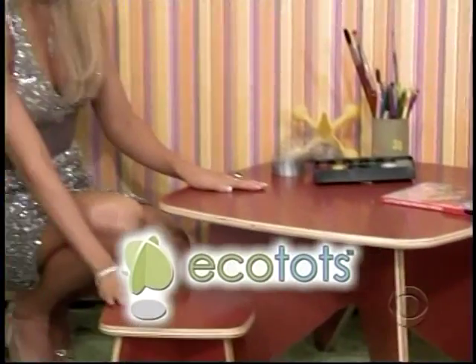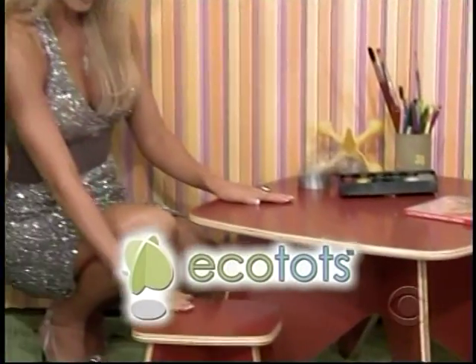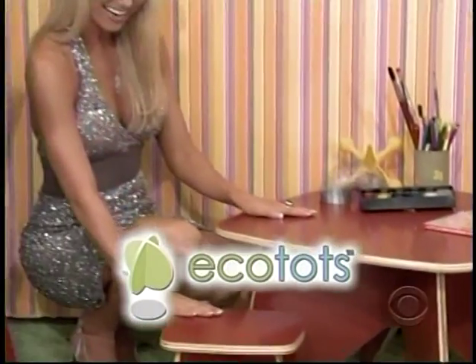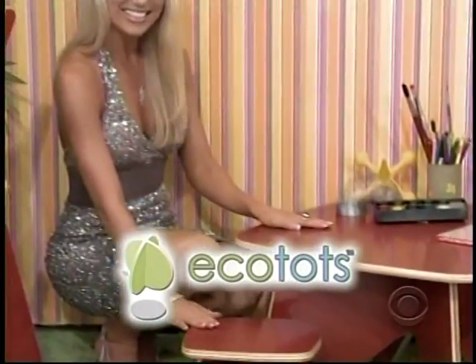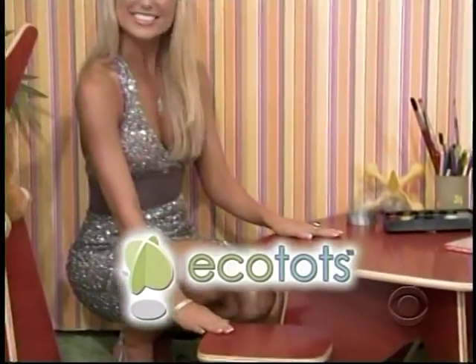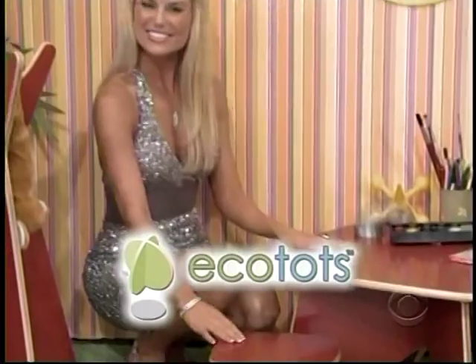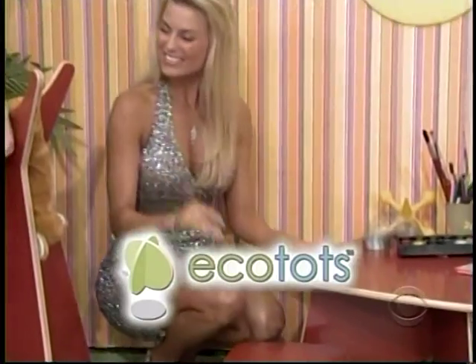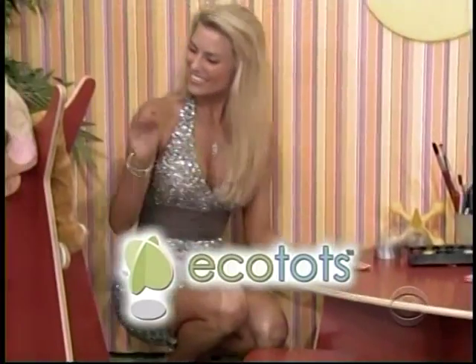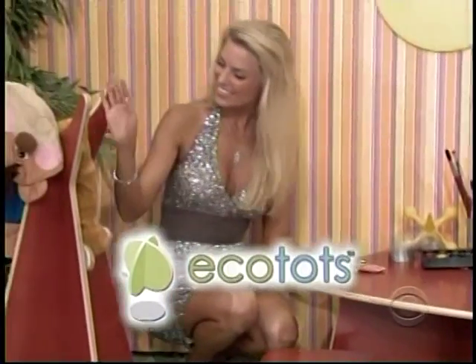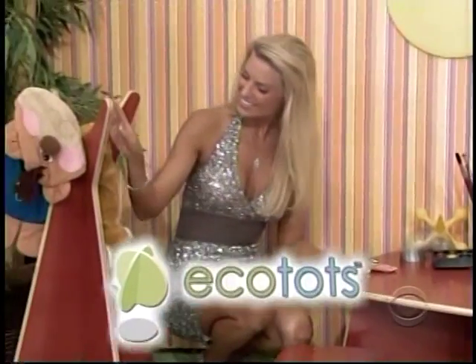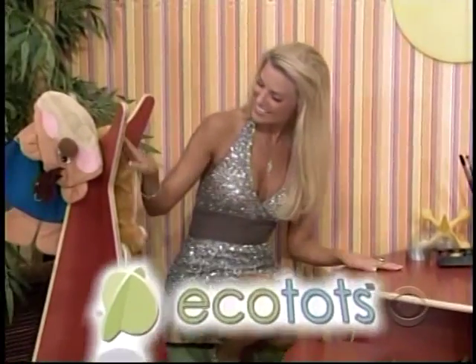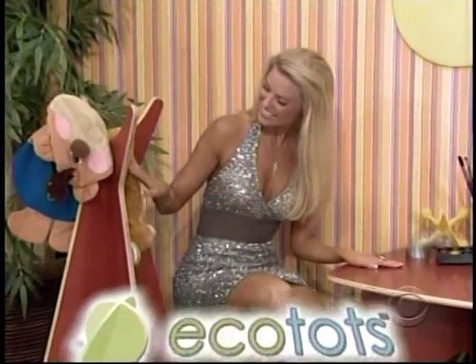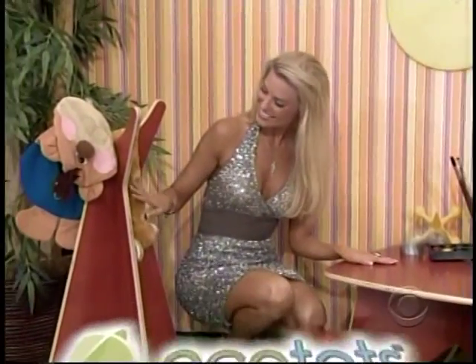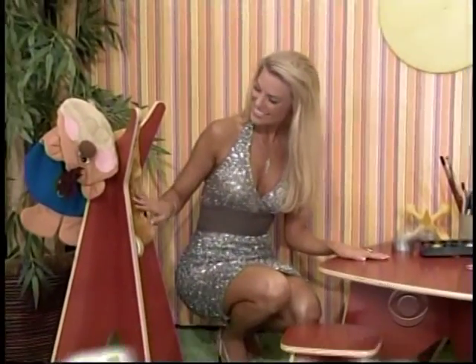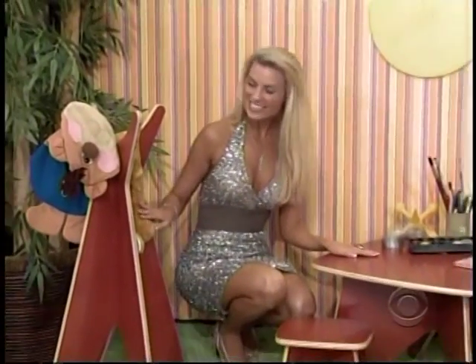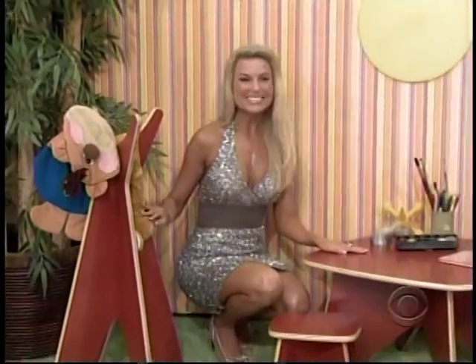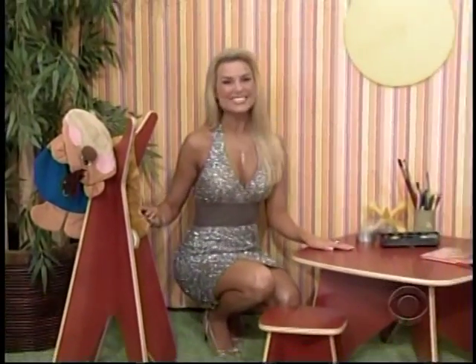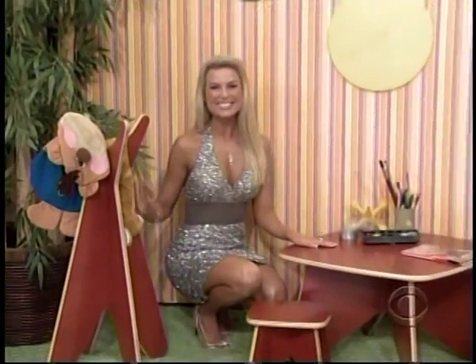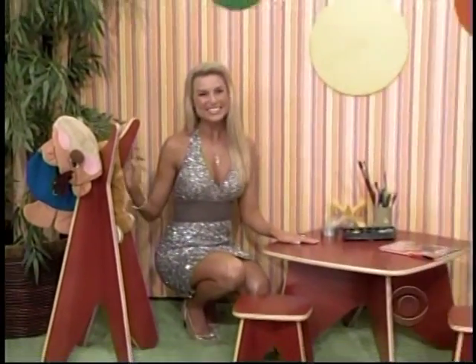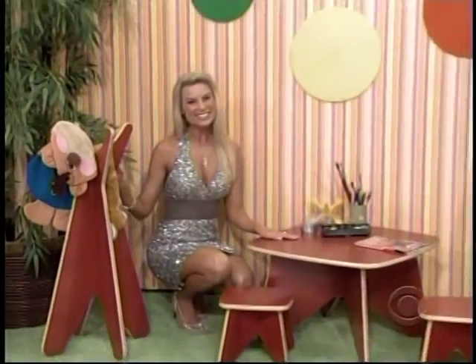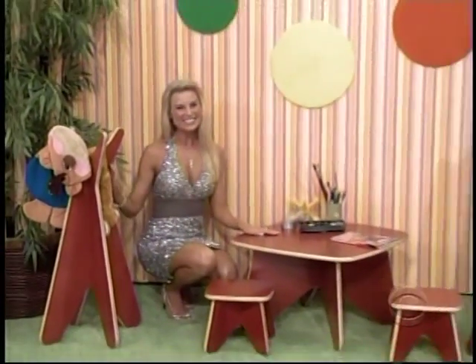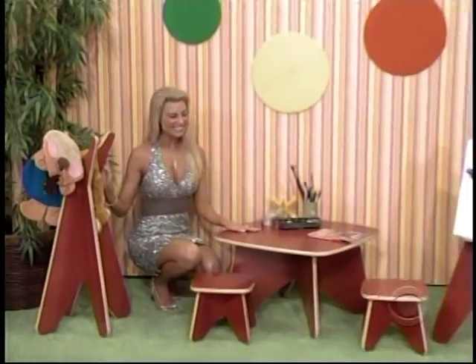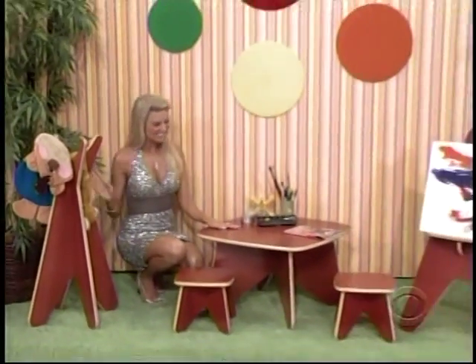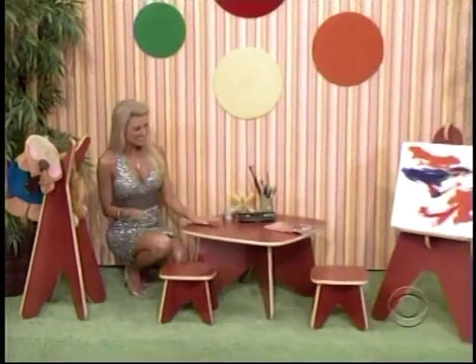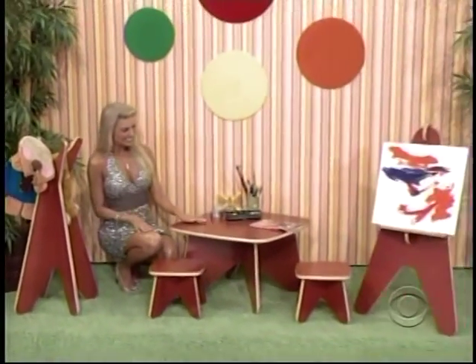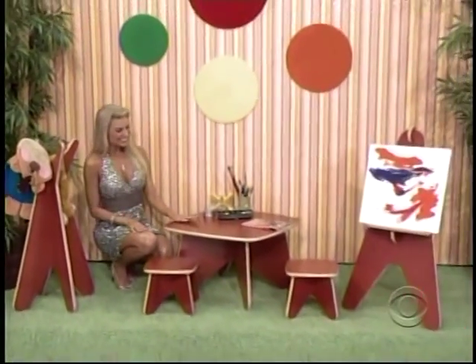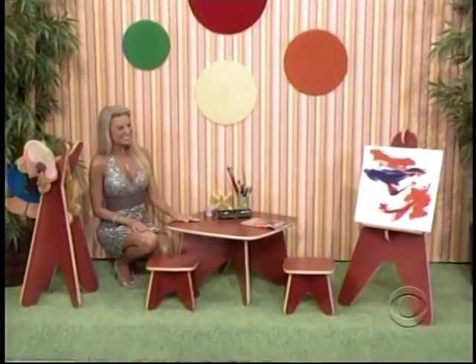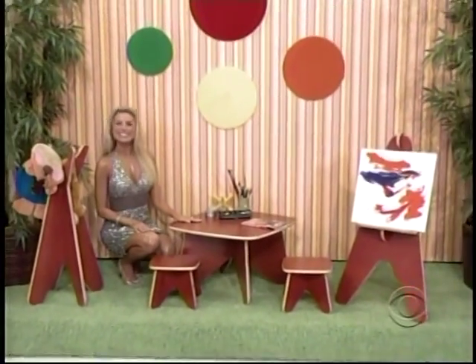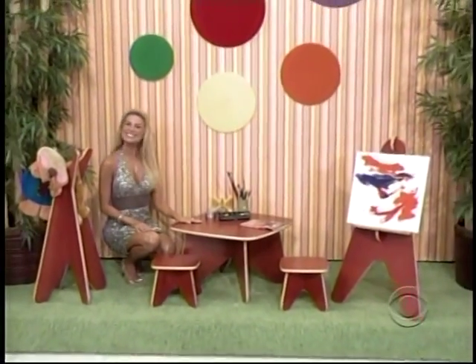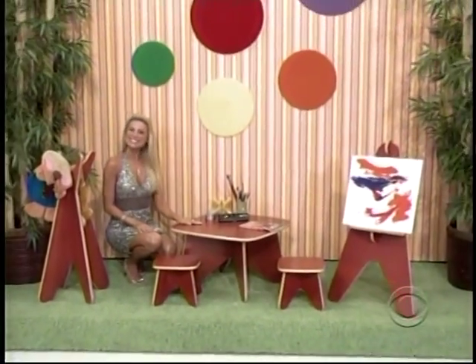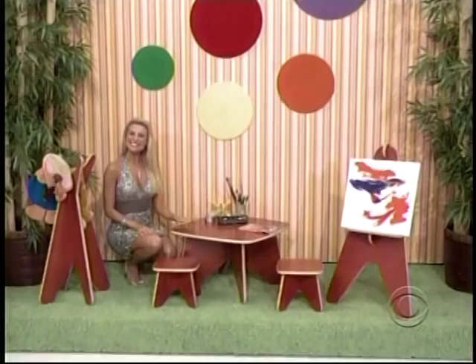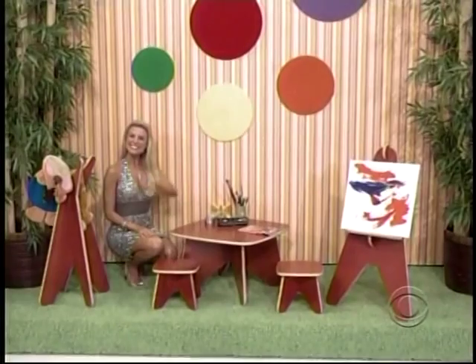No tools or hardware required for fast and easy assembly — planet-friendly, parent-friendly furniture for kids: eco-tots.